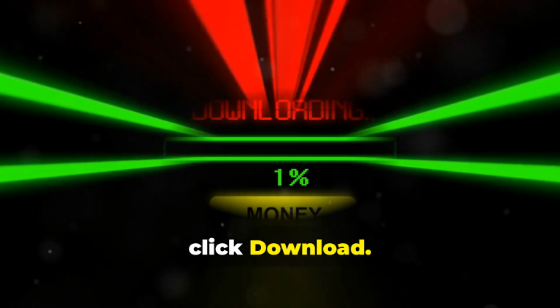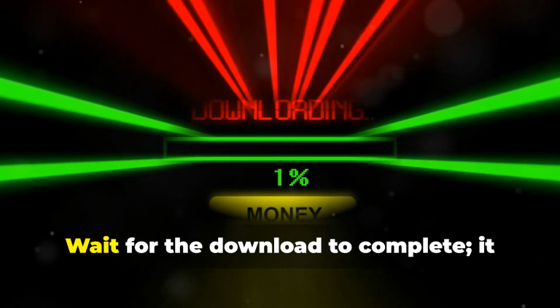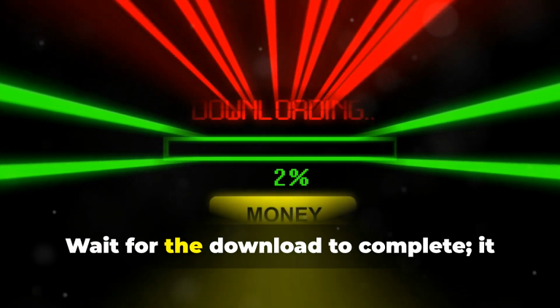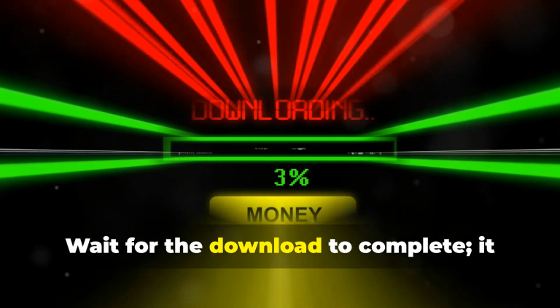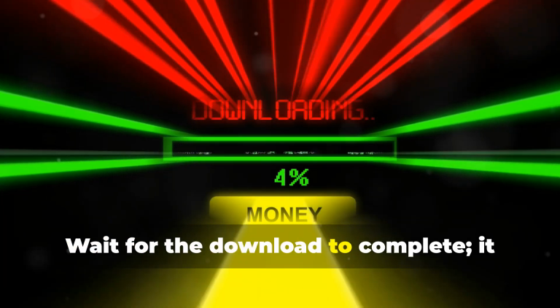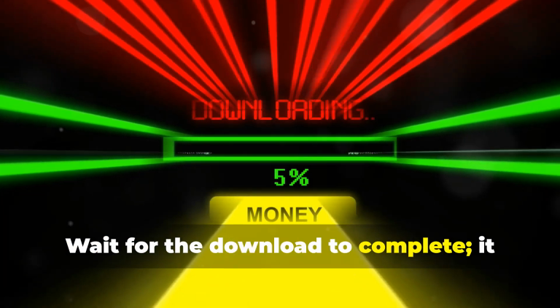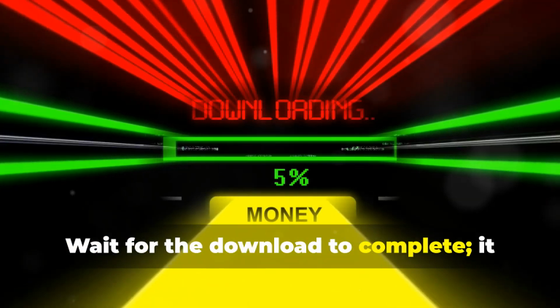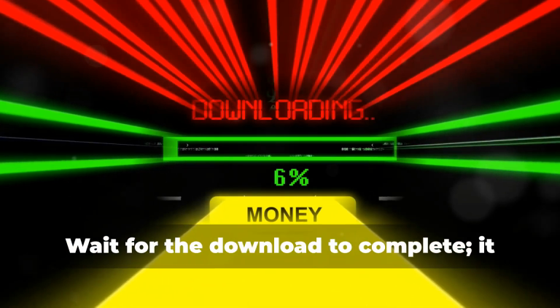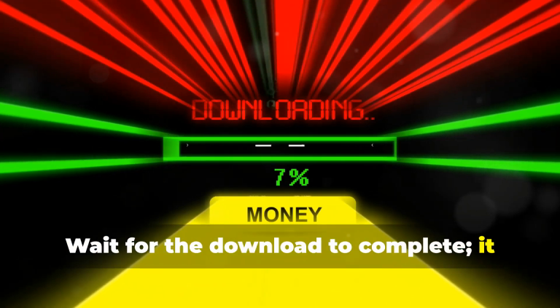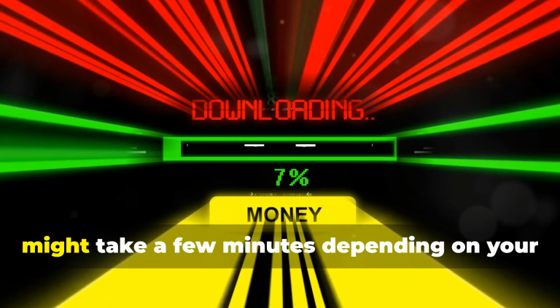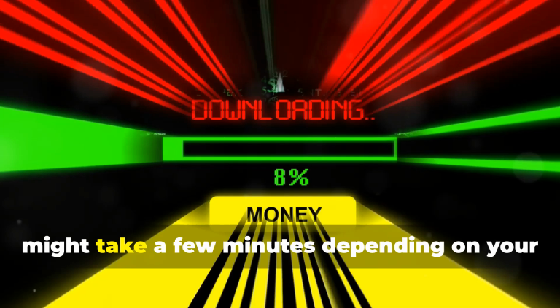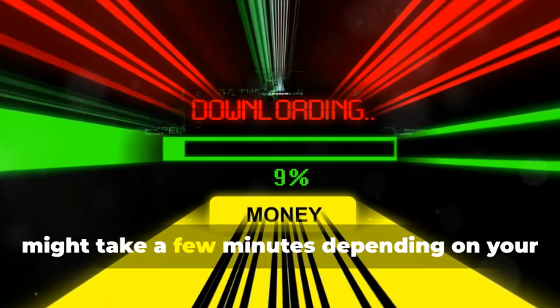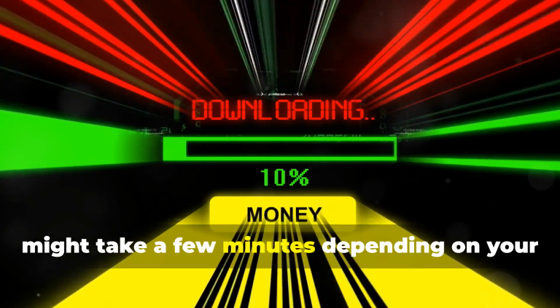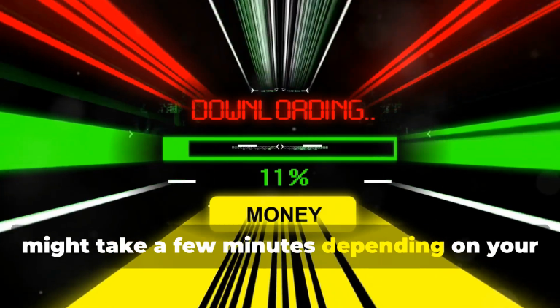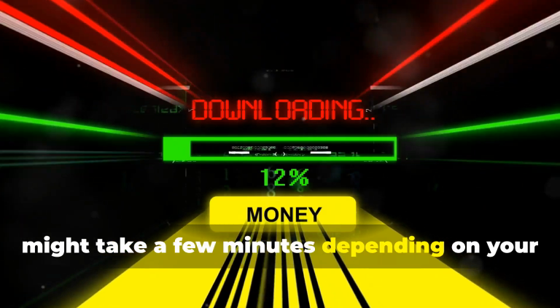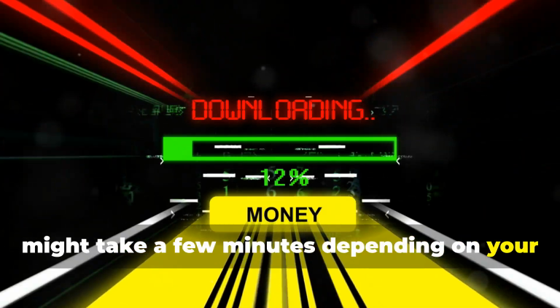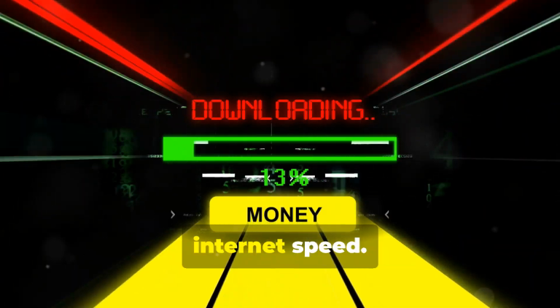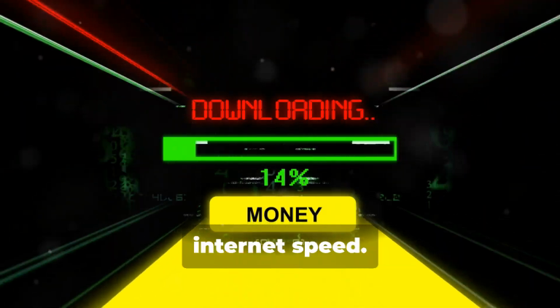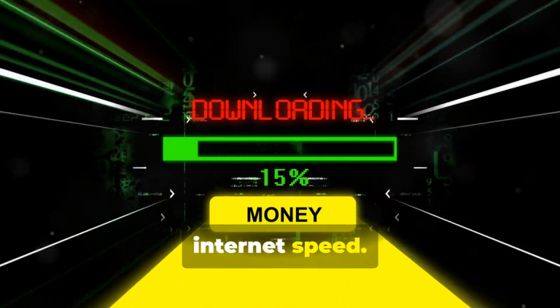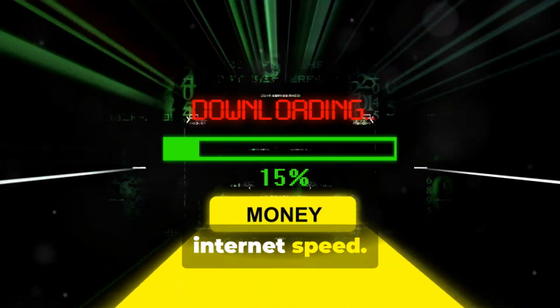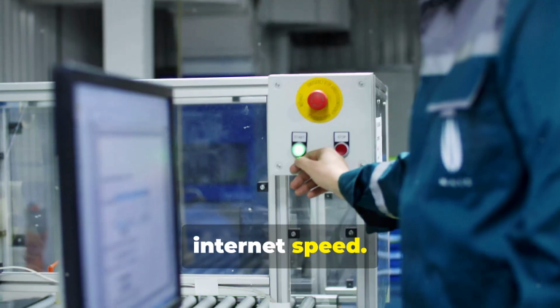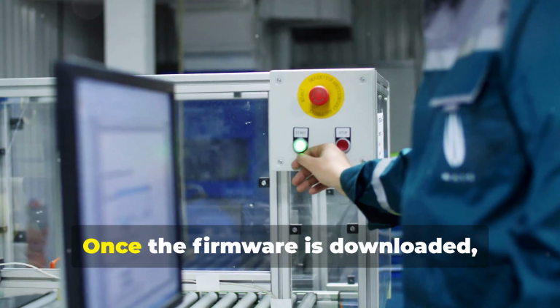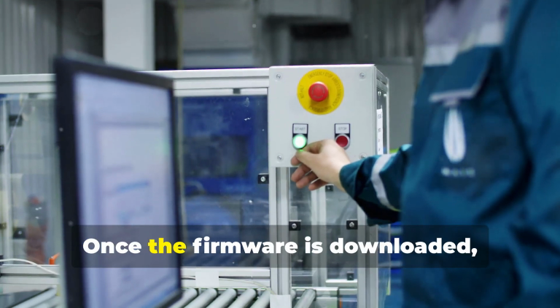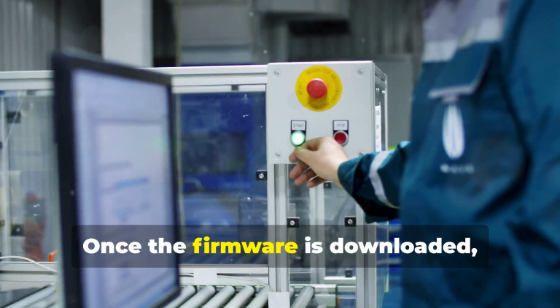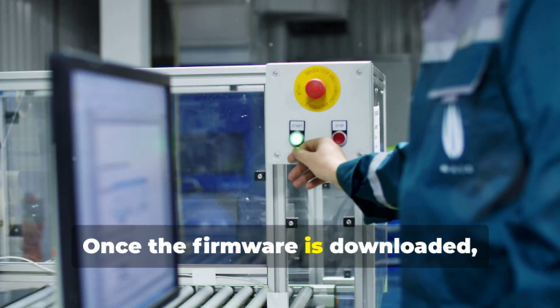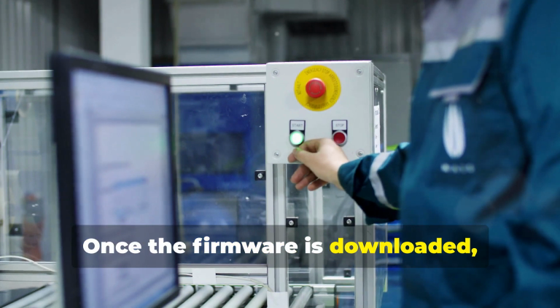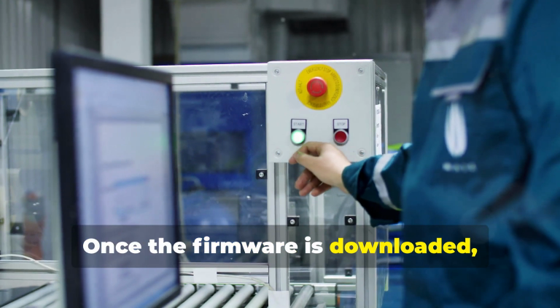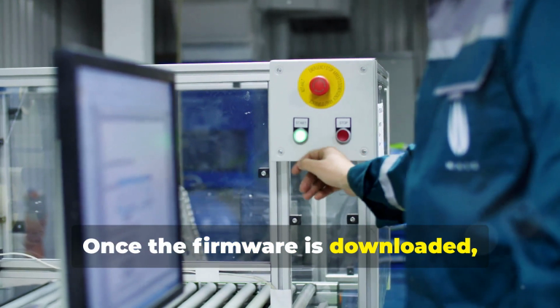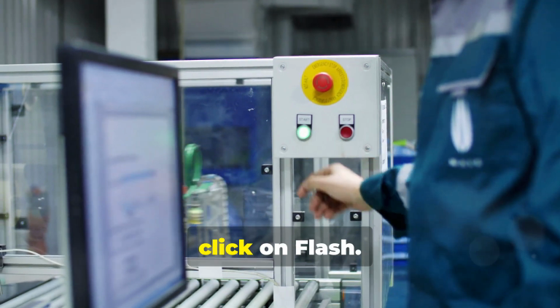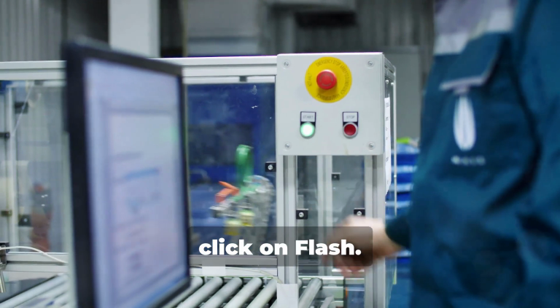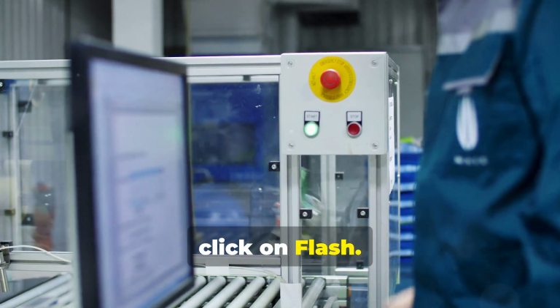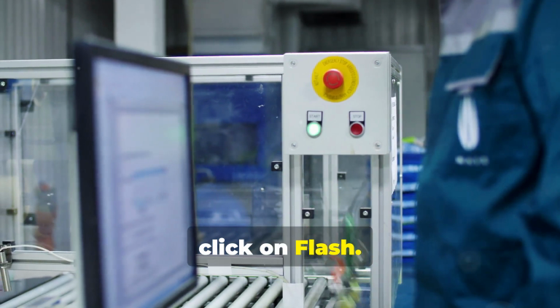Wait for the download to complete — it might take a few minutes depending on your internet speed. Once the firmware is downloaded, click on Flash.